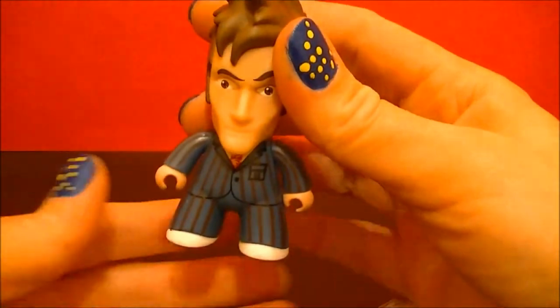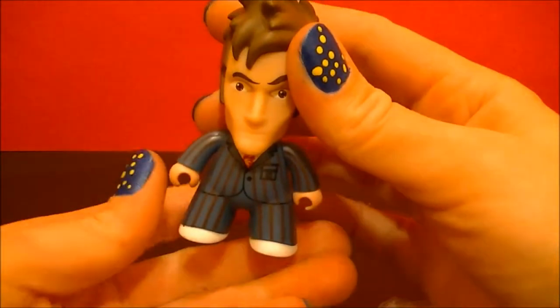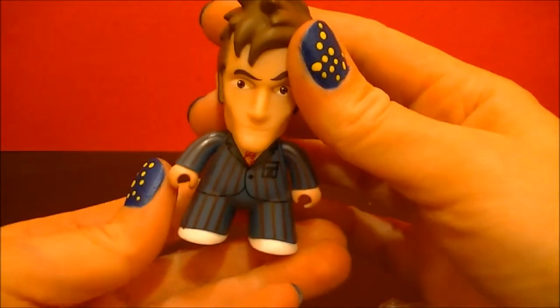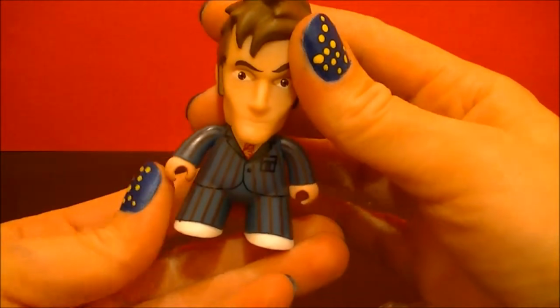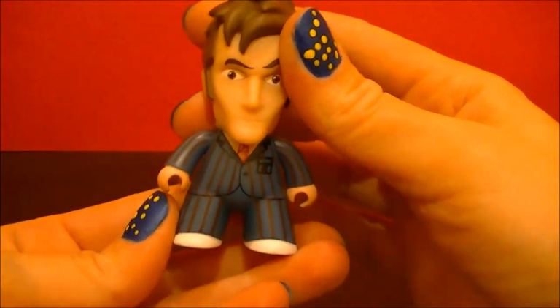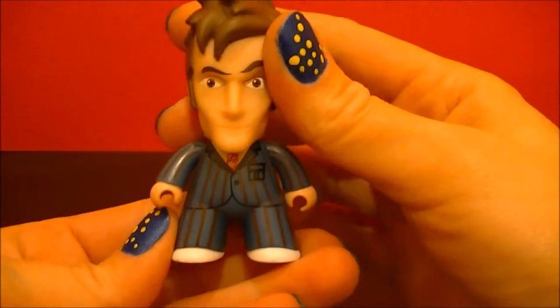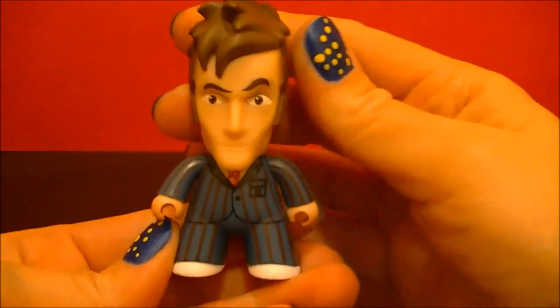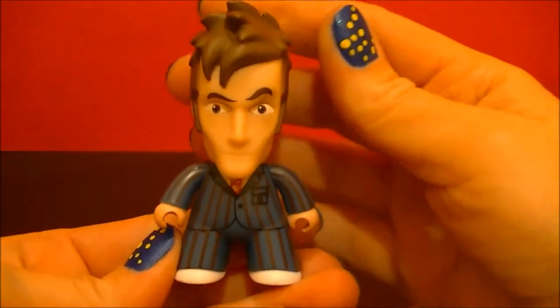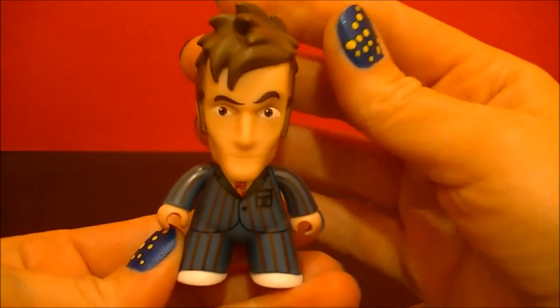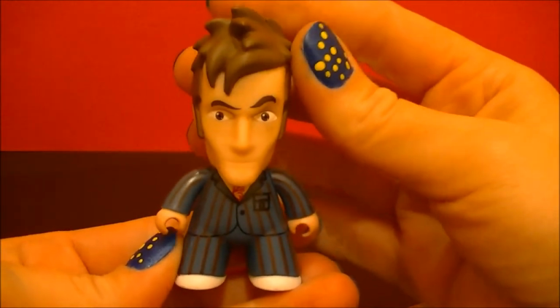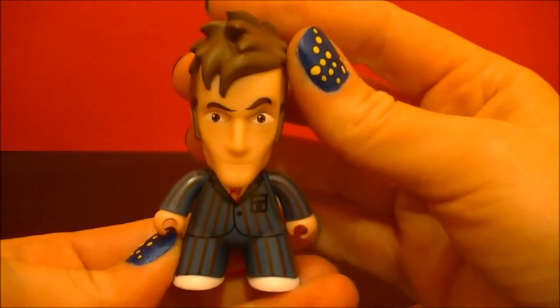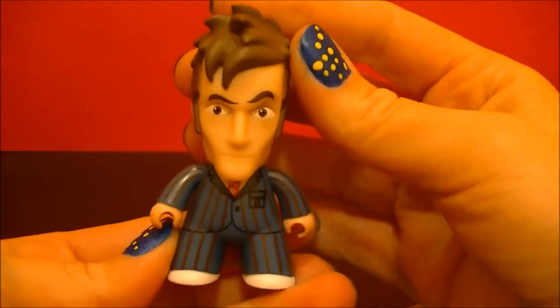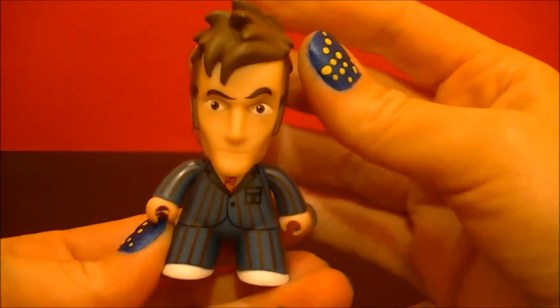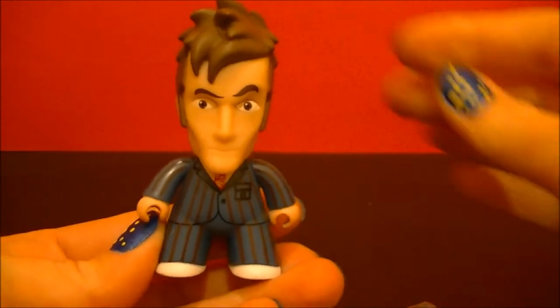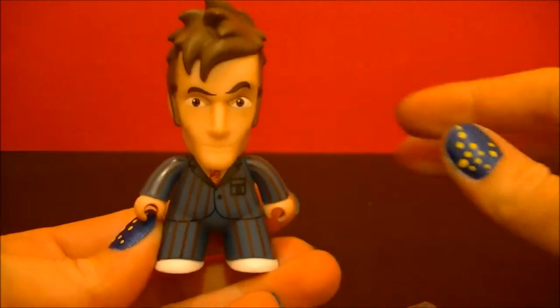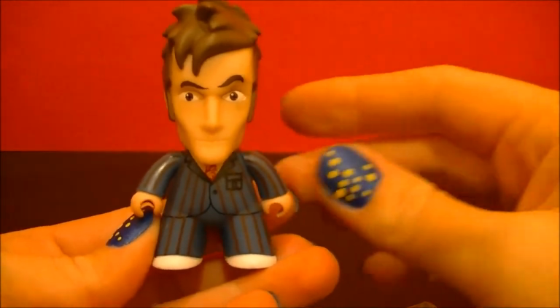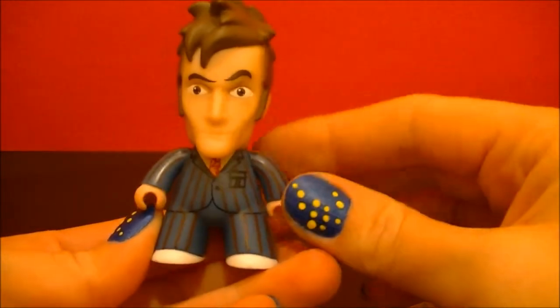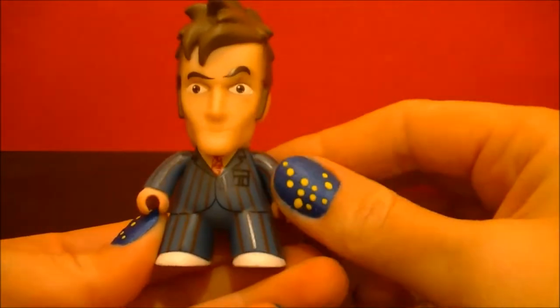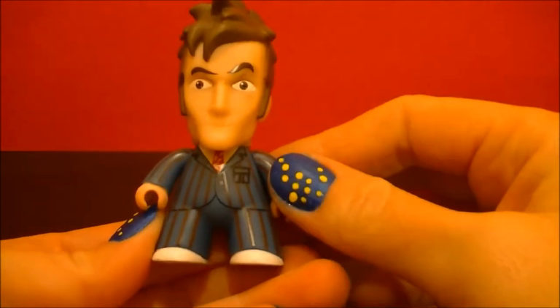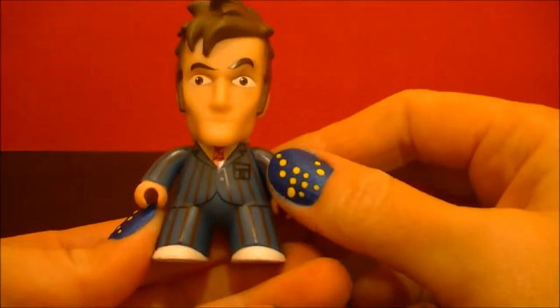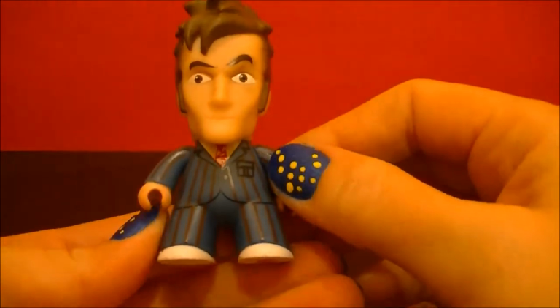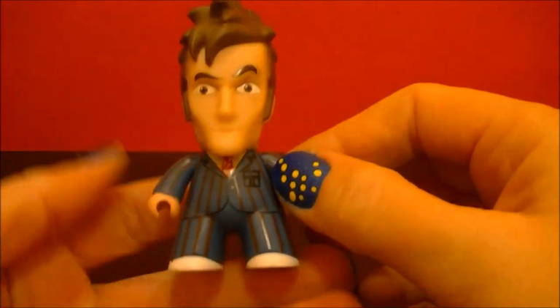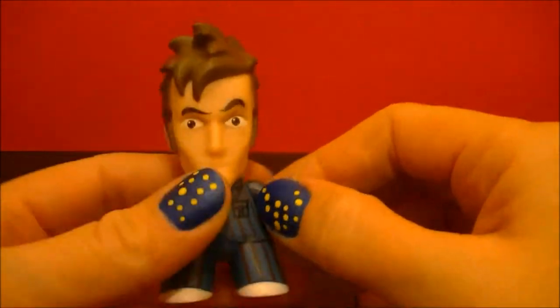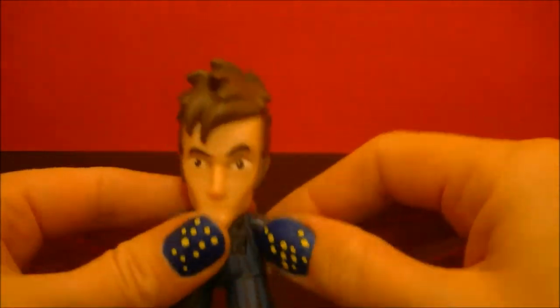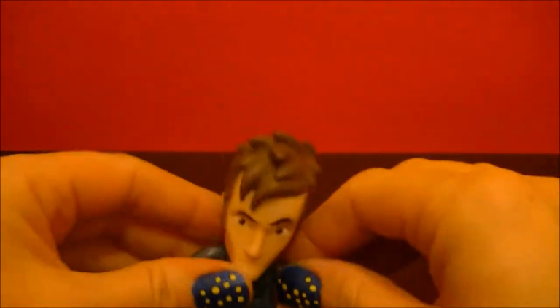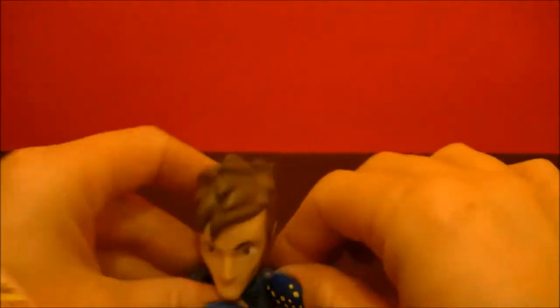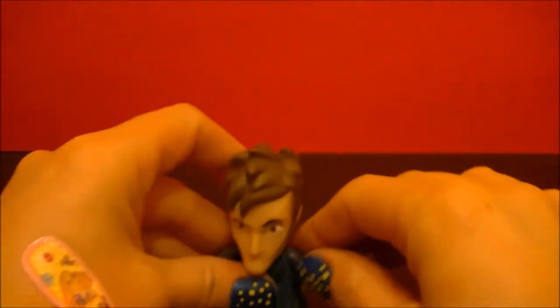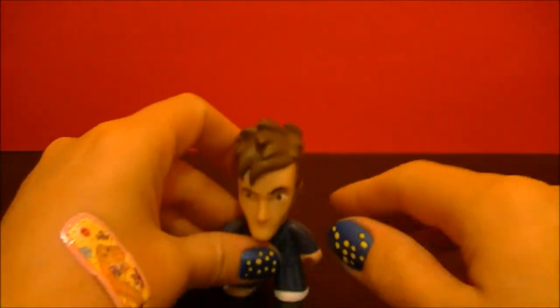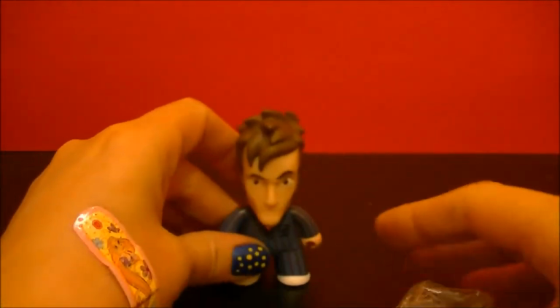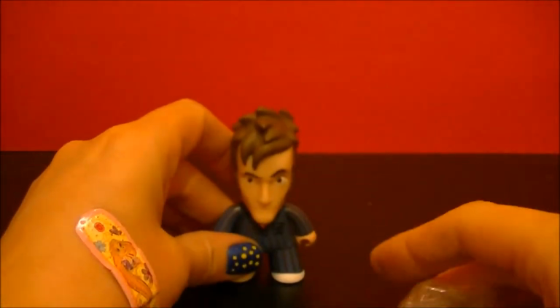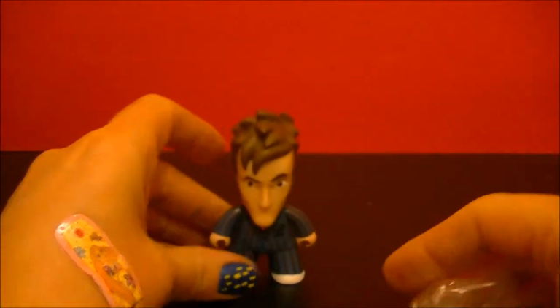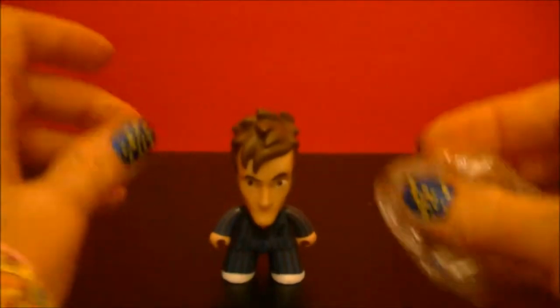We have David Tennant, the 10th Doctor. This sucks for me.